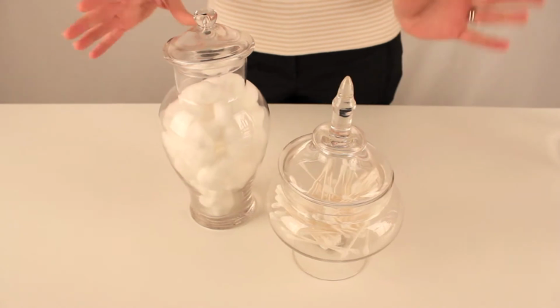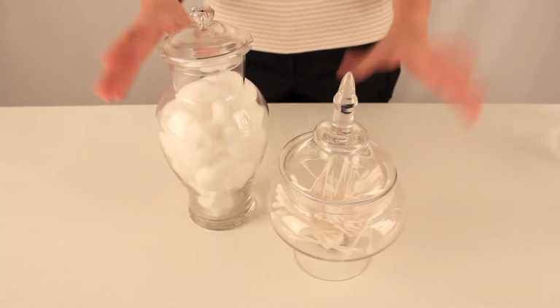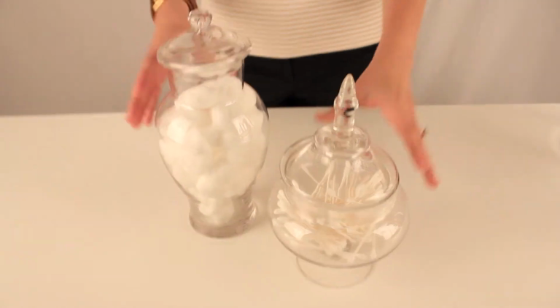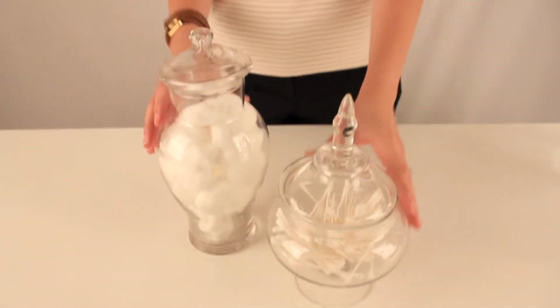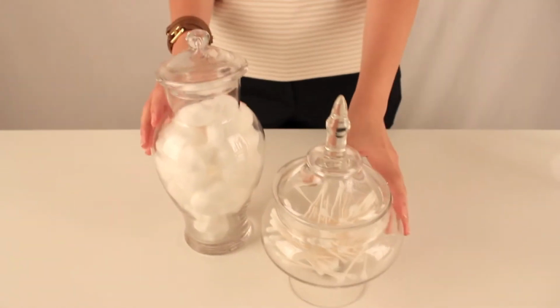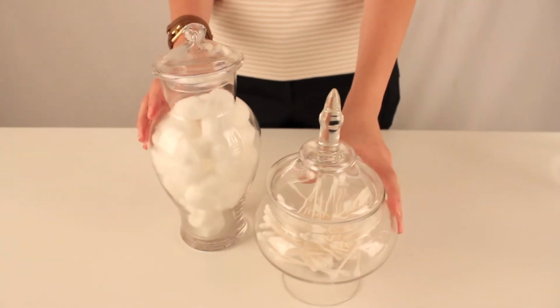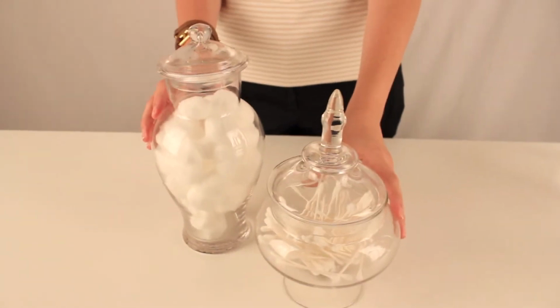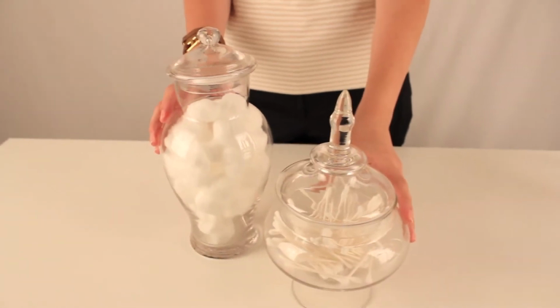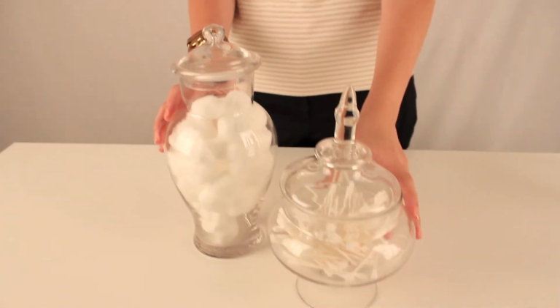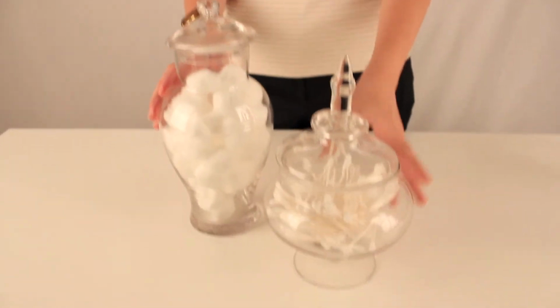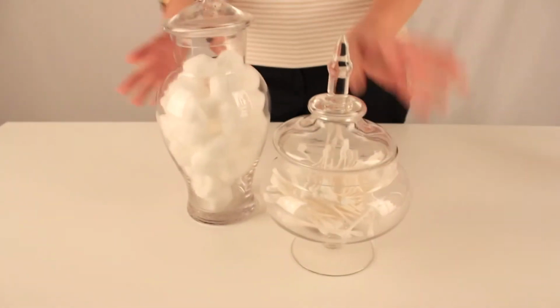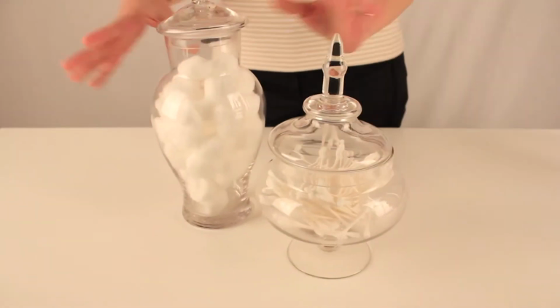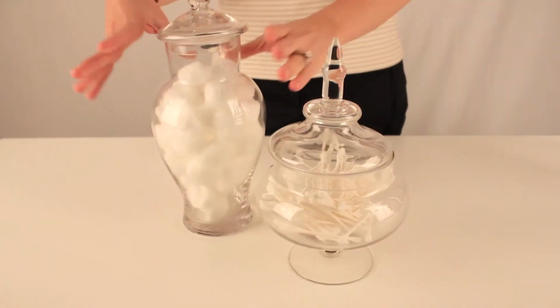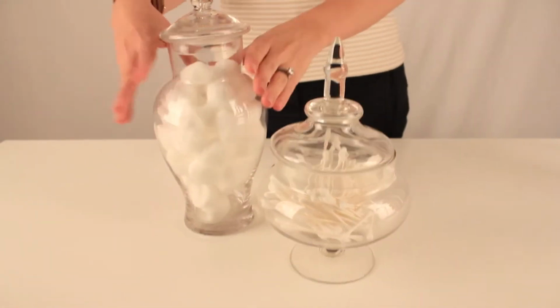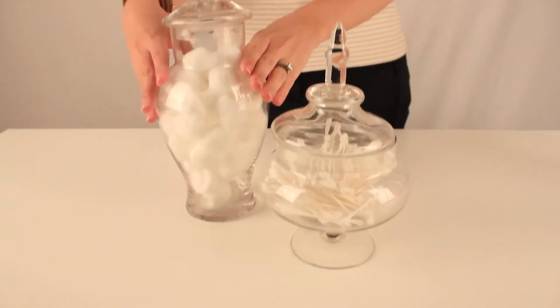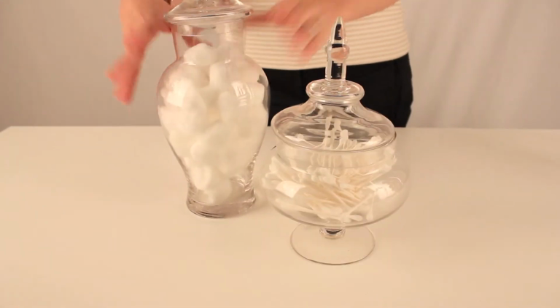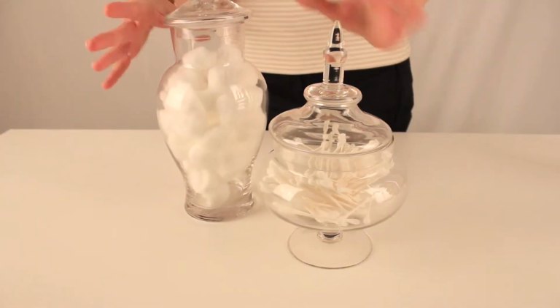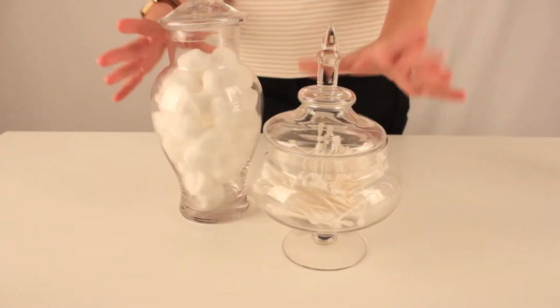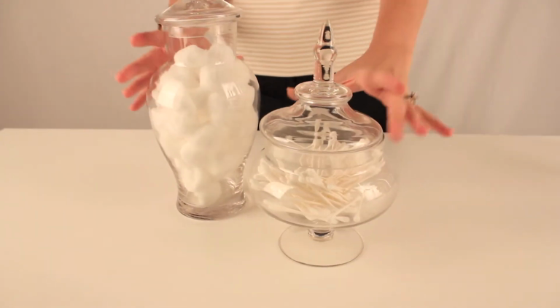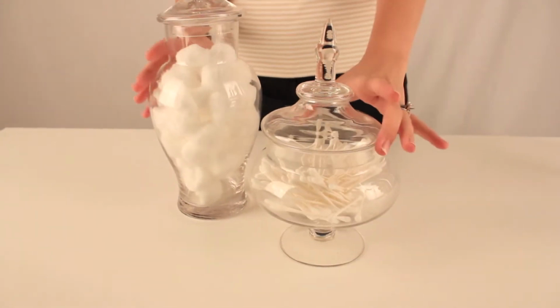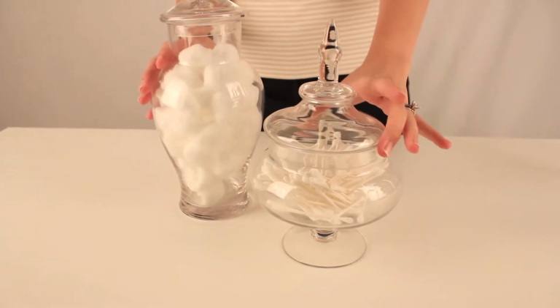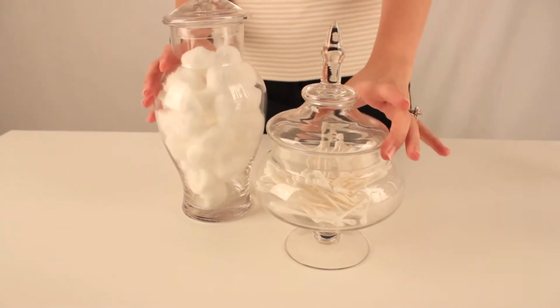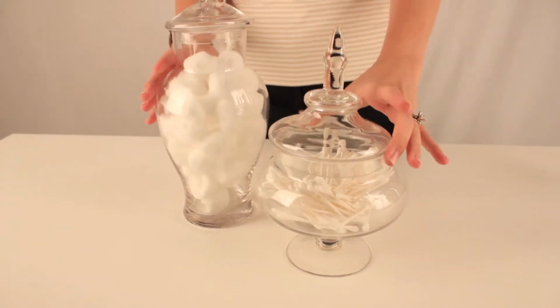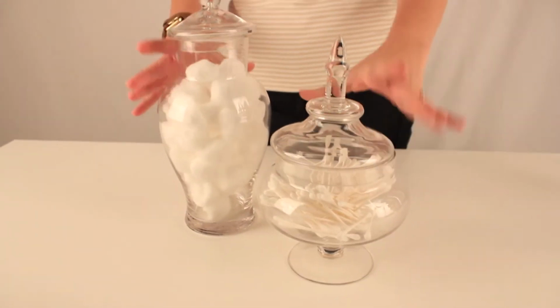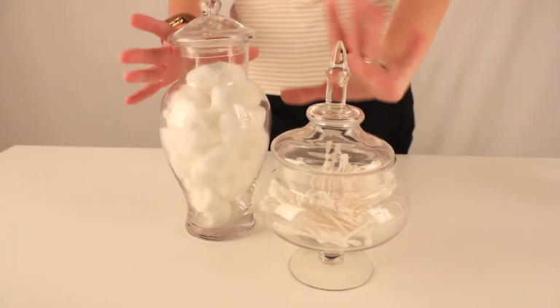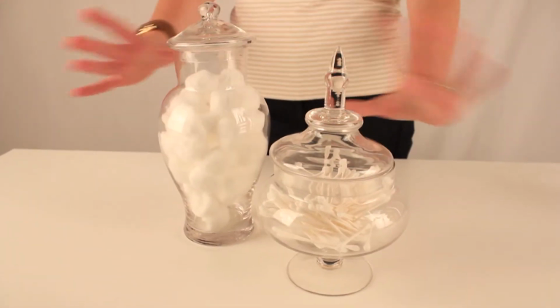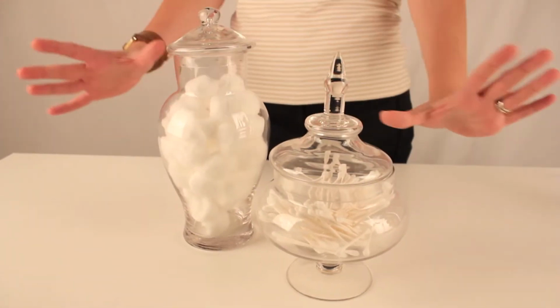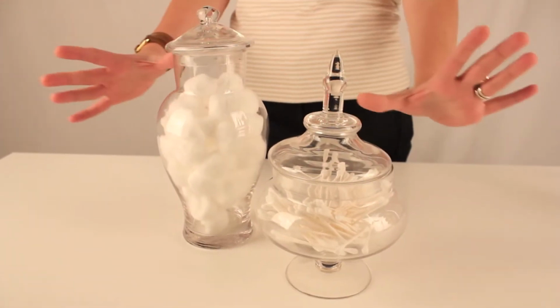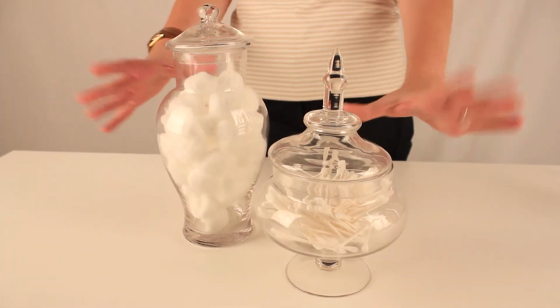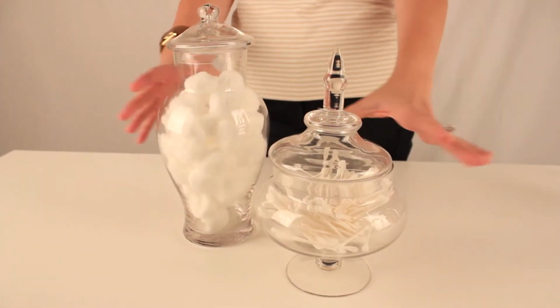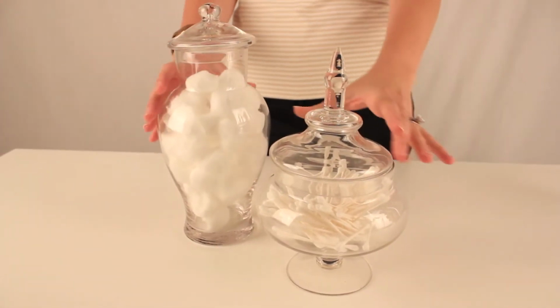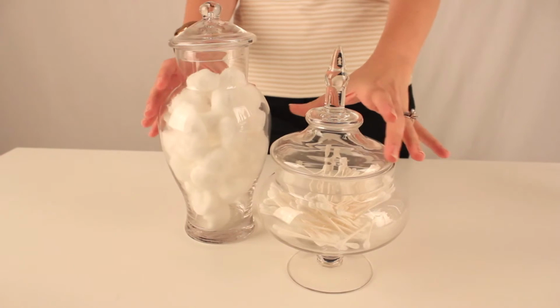You can pair them together in your bathroom — you can have cotton balls, q-tips, anything you want in them.